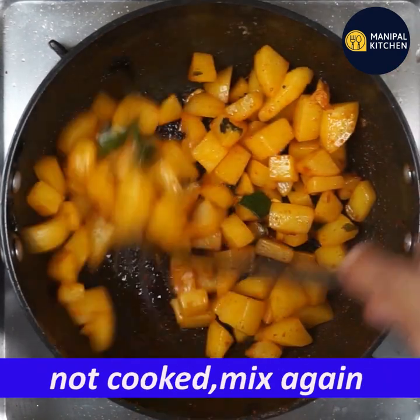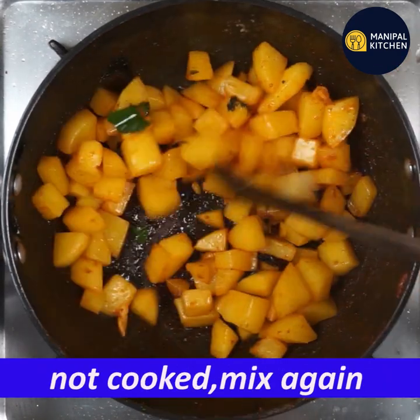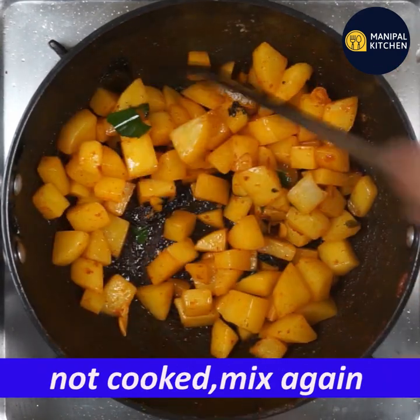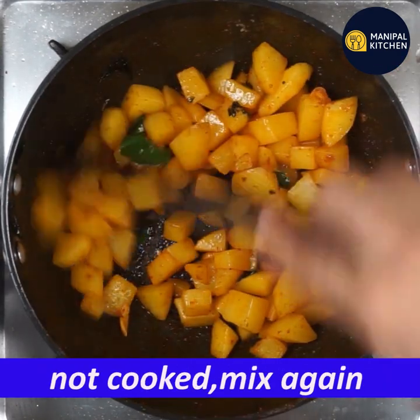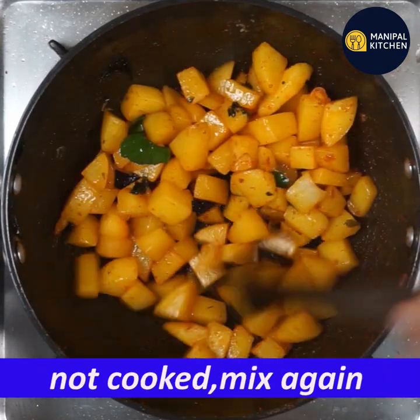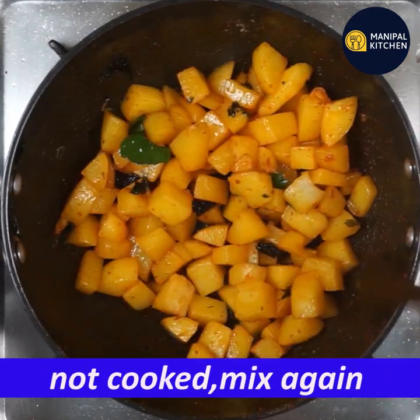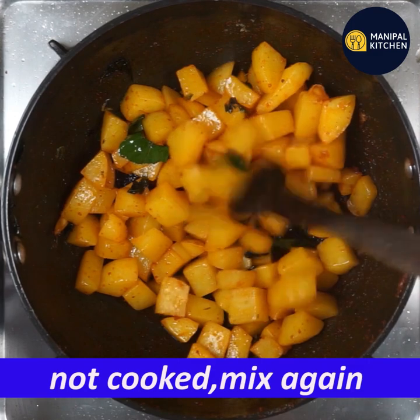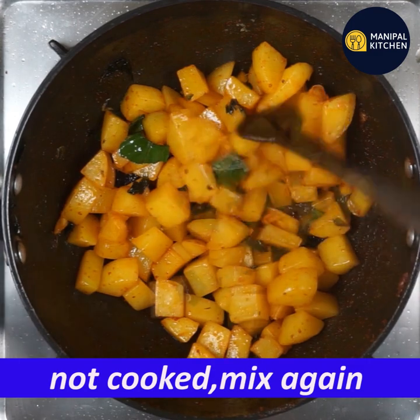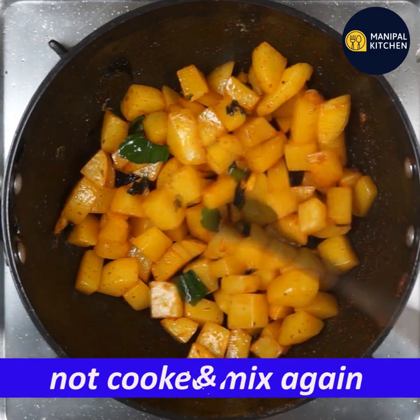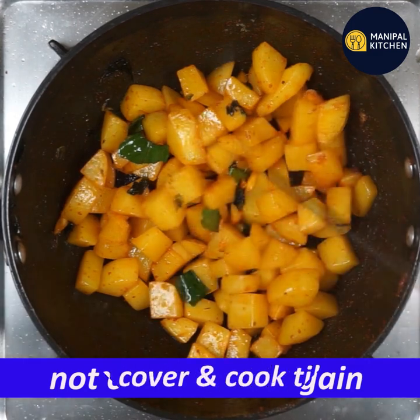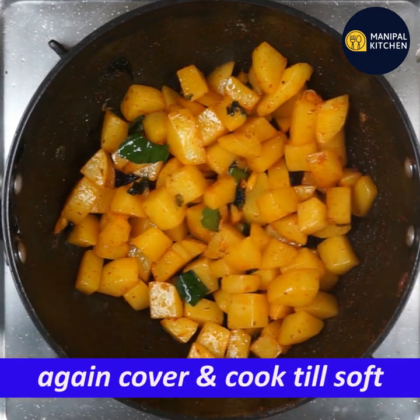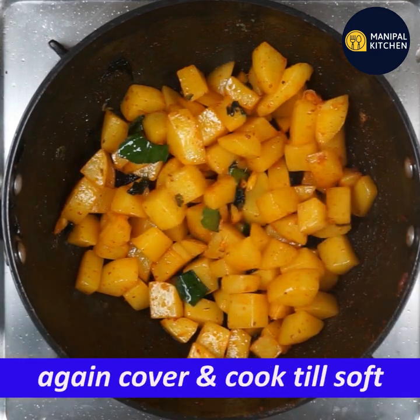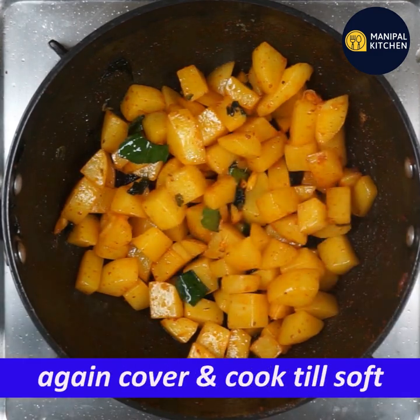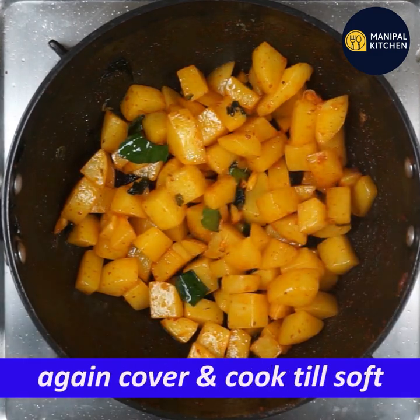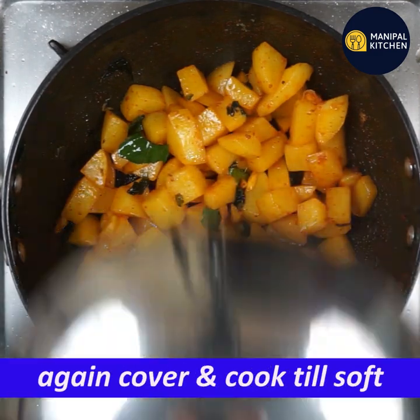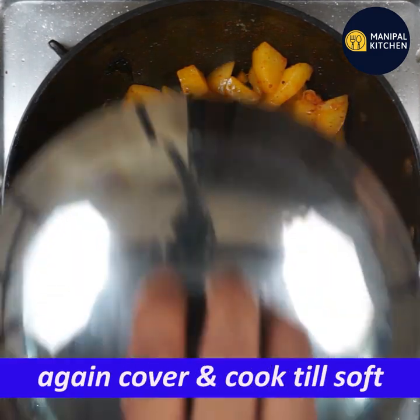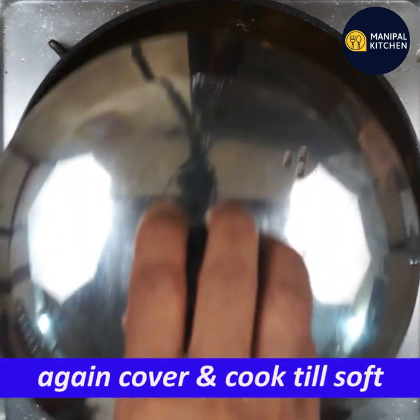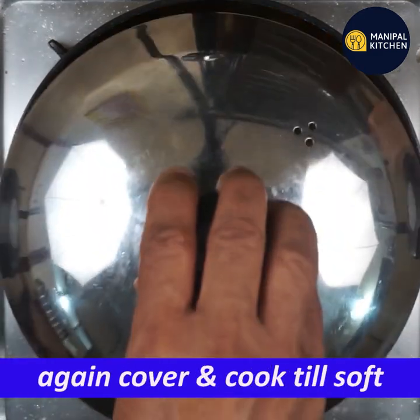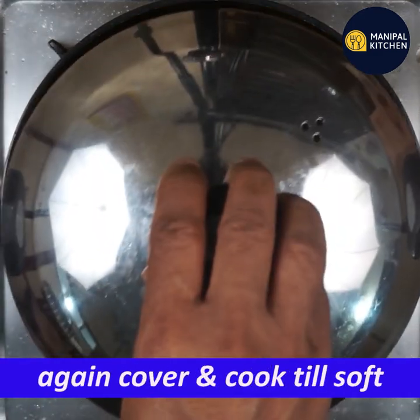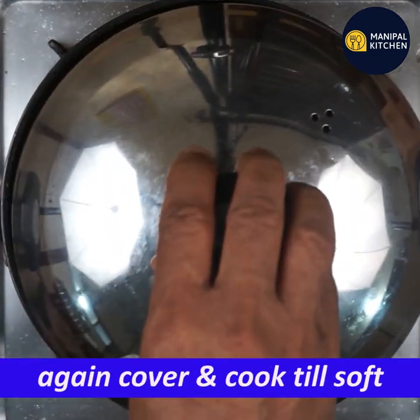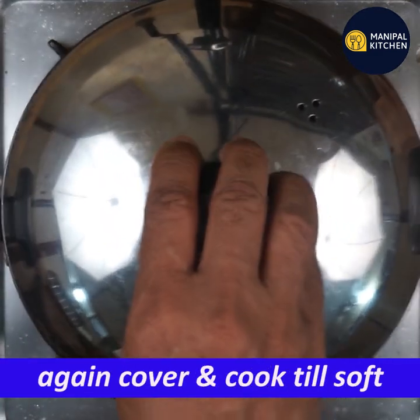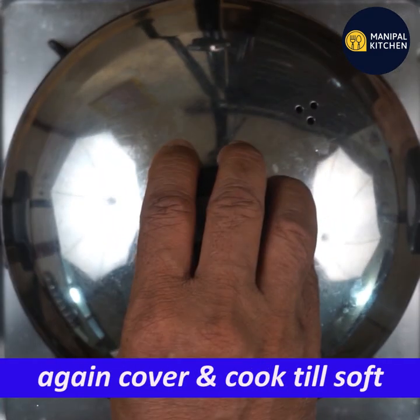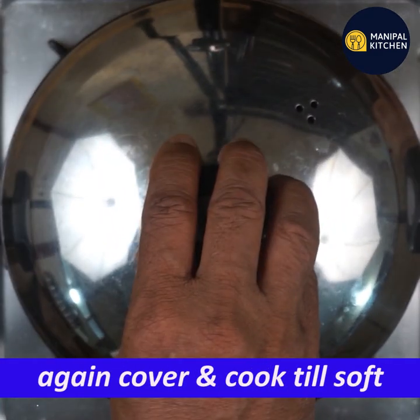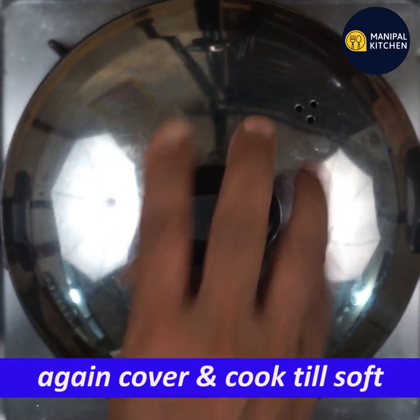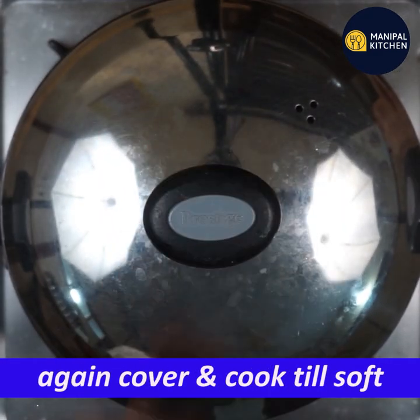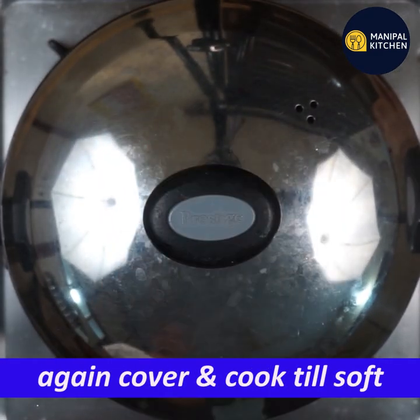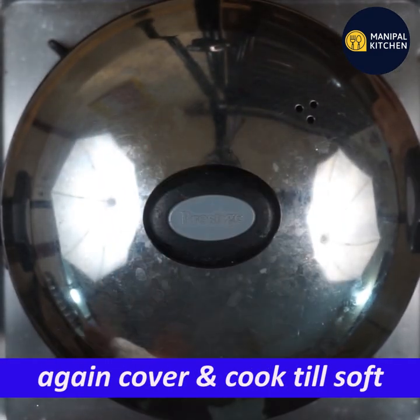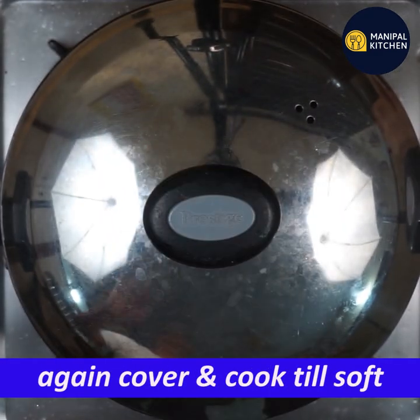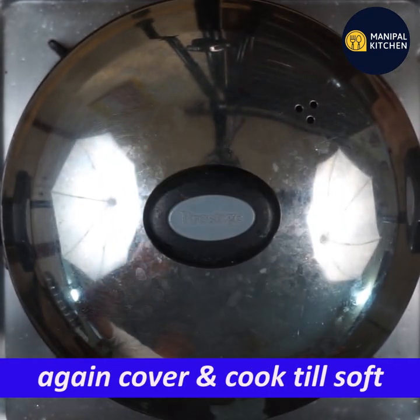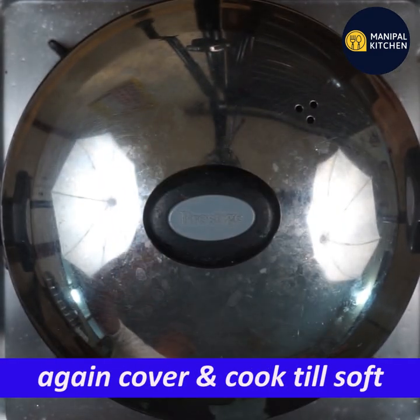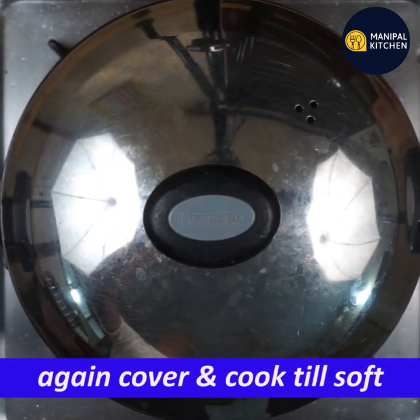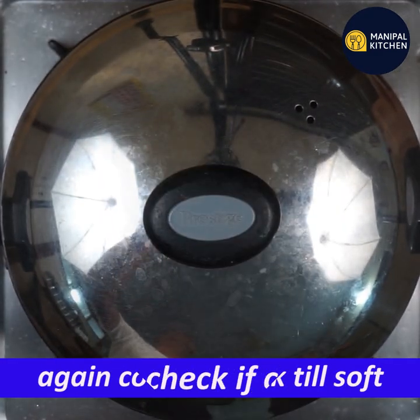I am going to cook it until it is soft and soft.